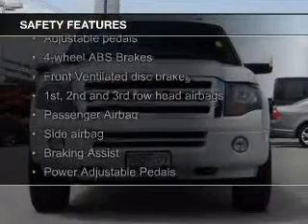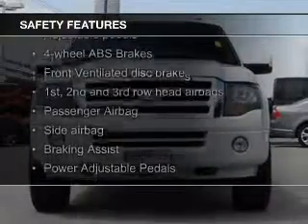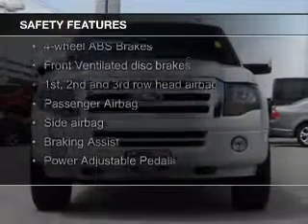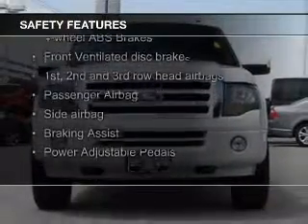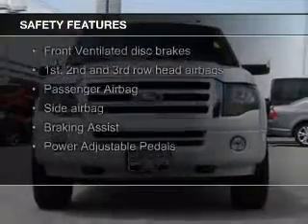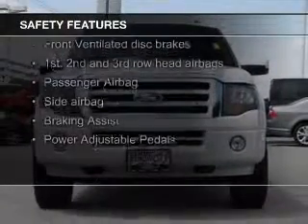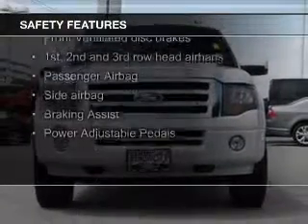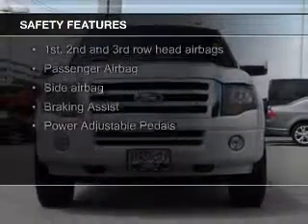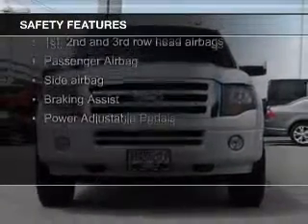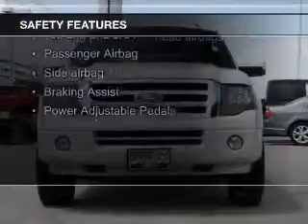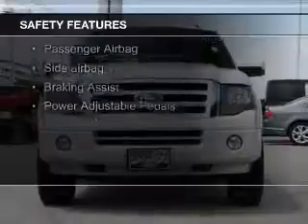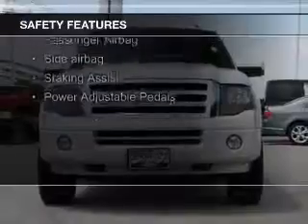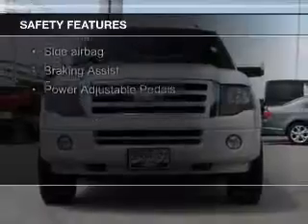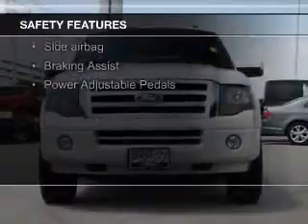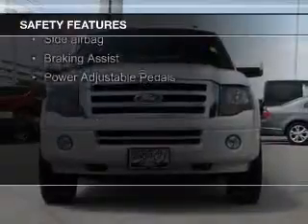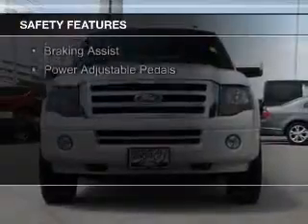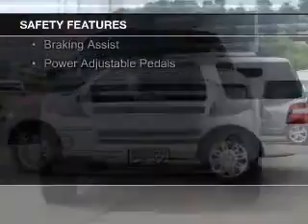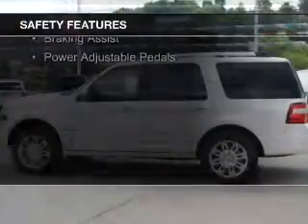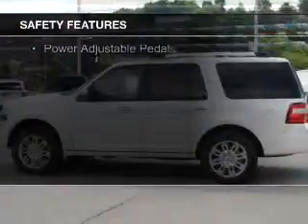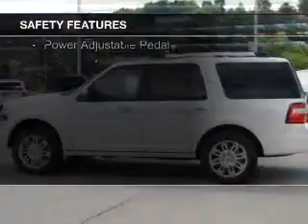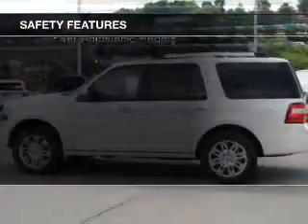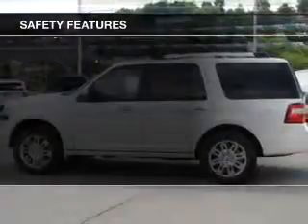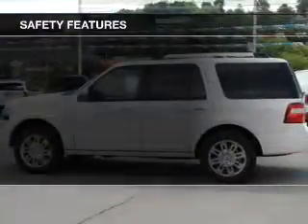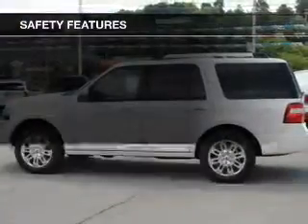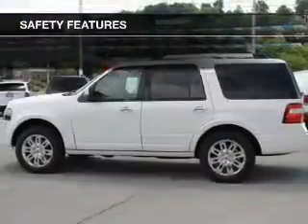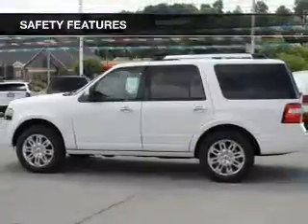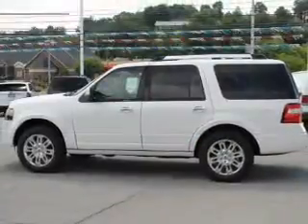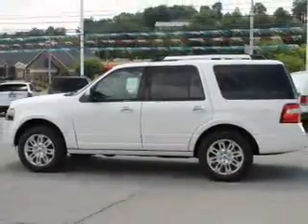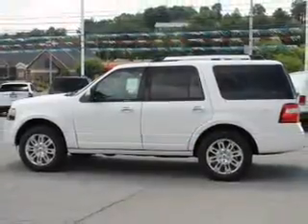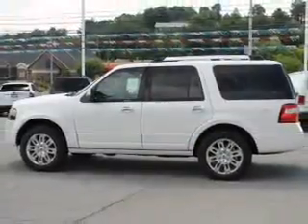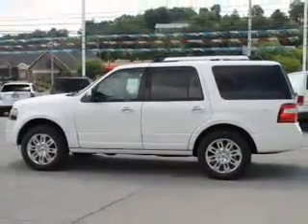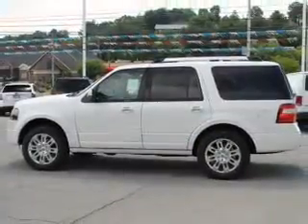Safety was made a priority with these features: fog lights, side airbags, second and third row head airbags, and rain sensing wipers.